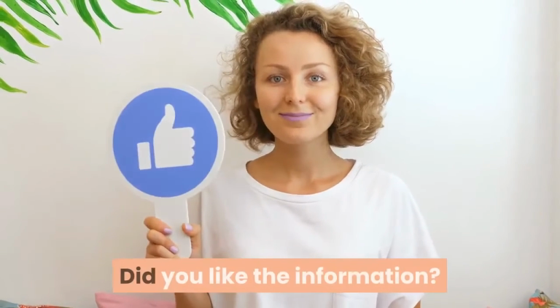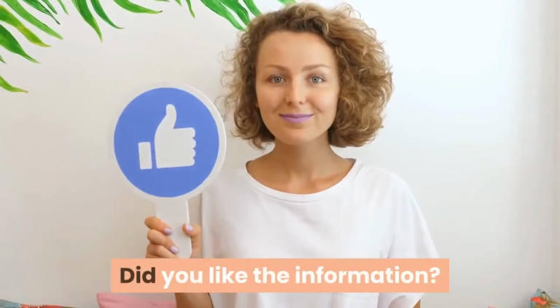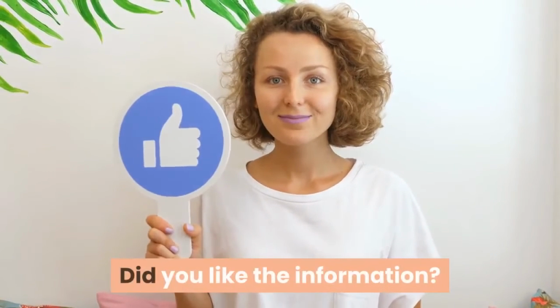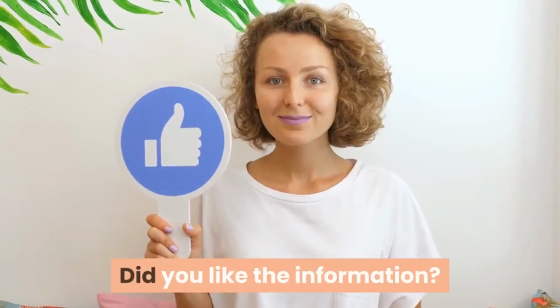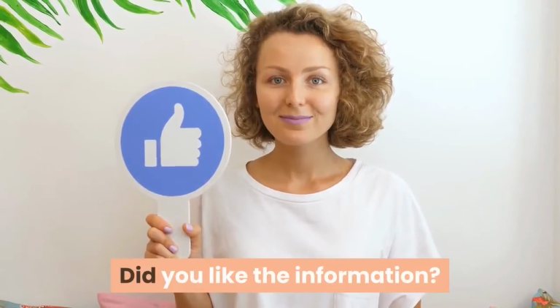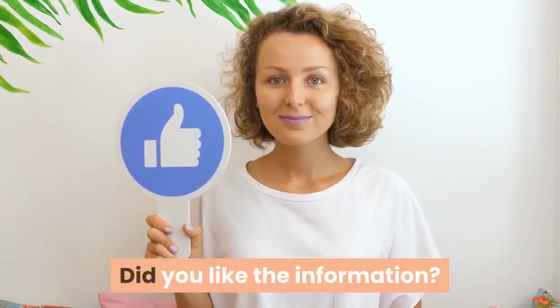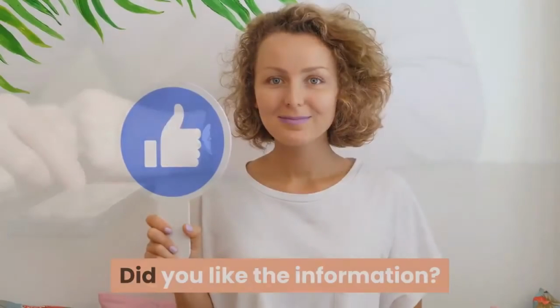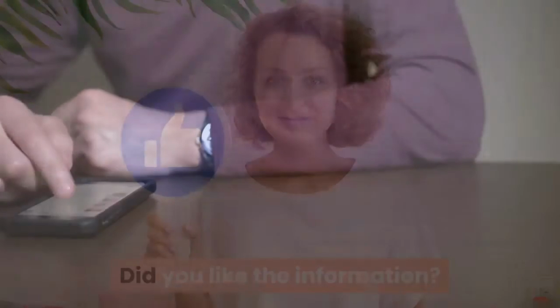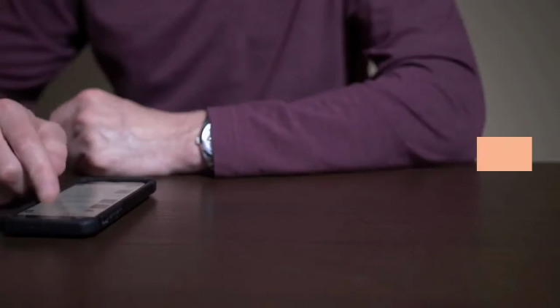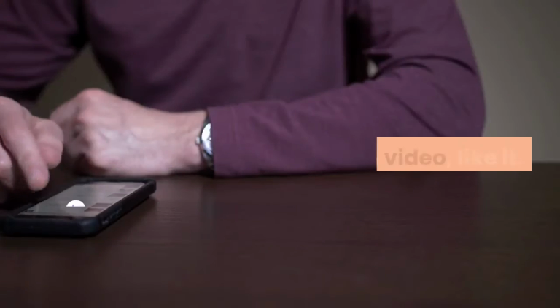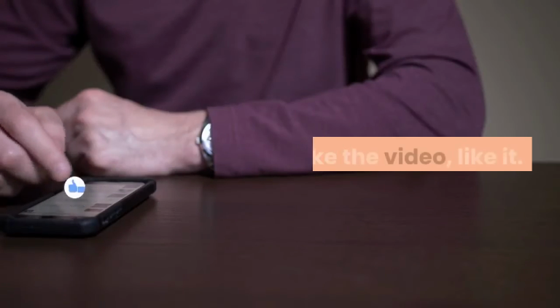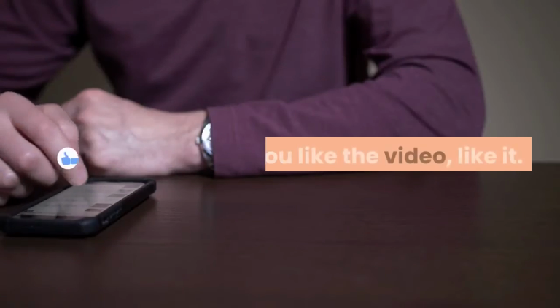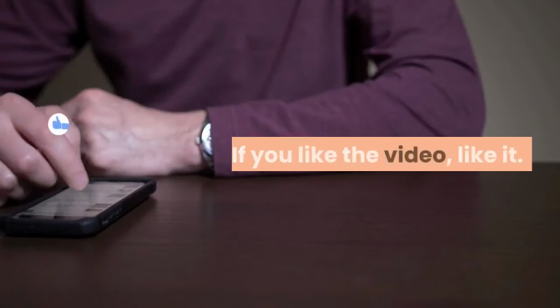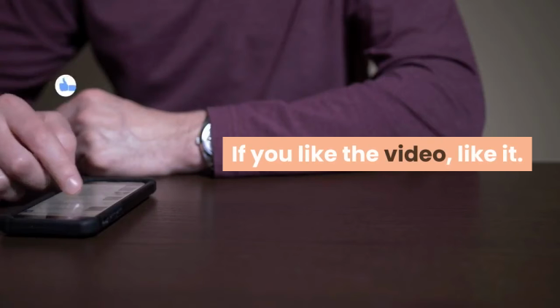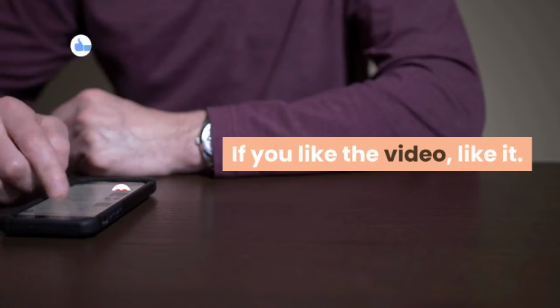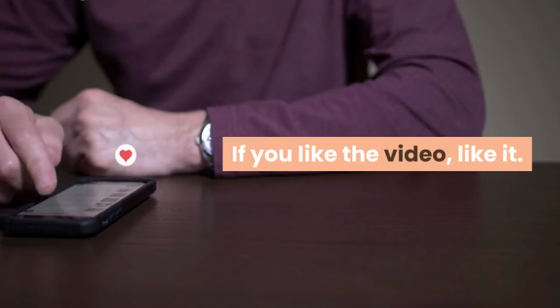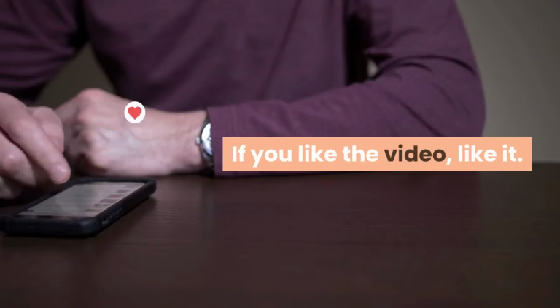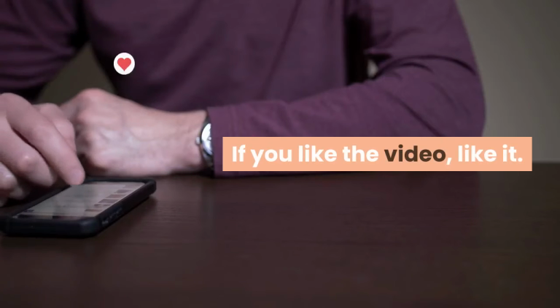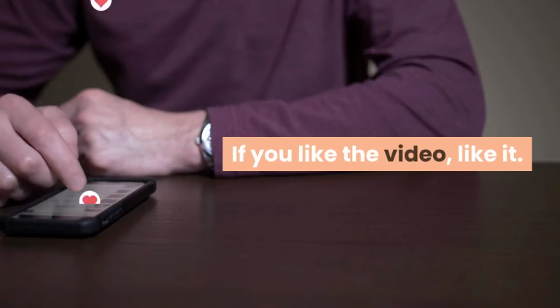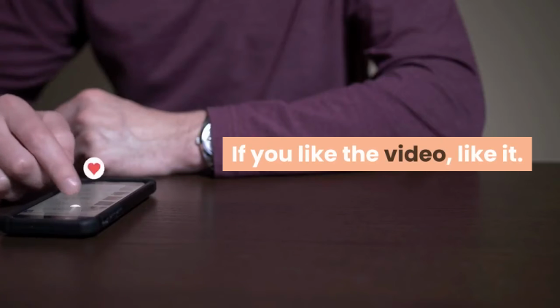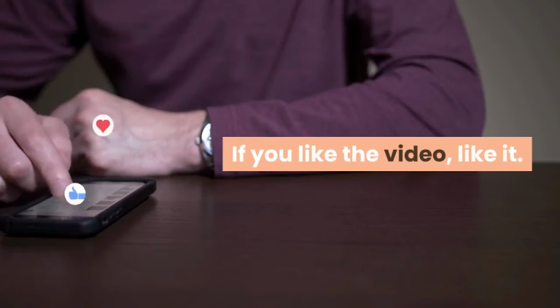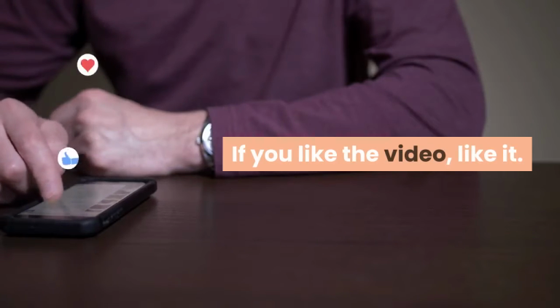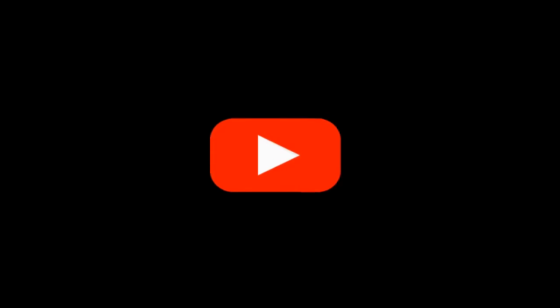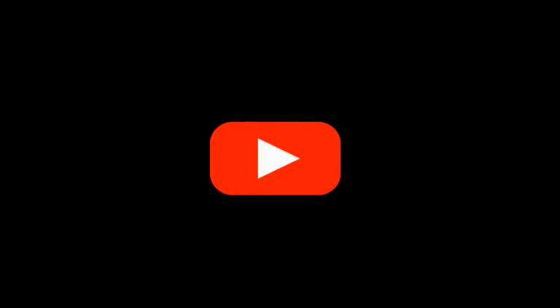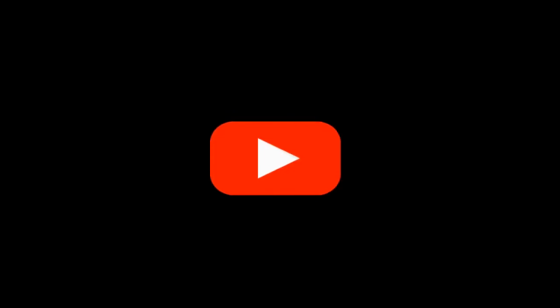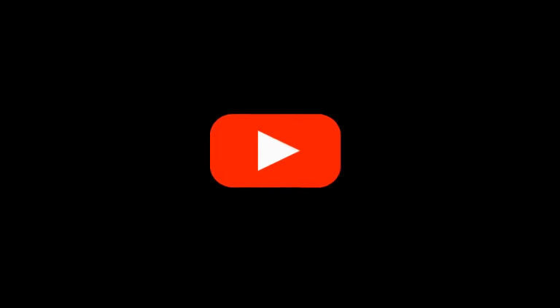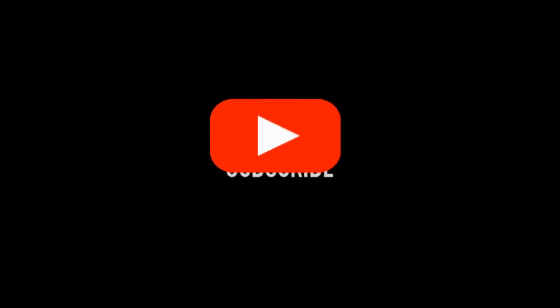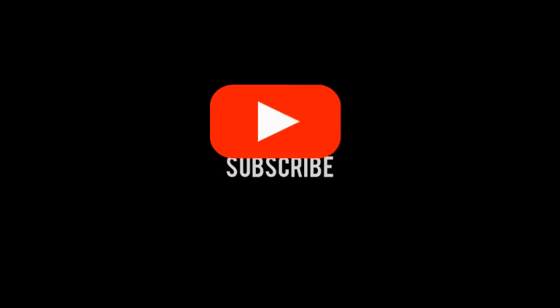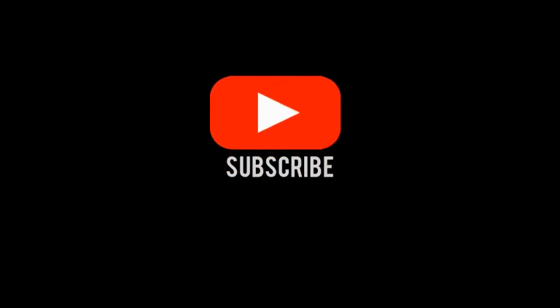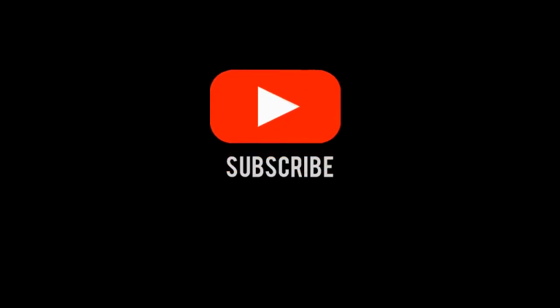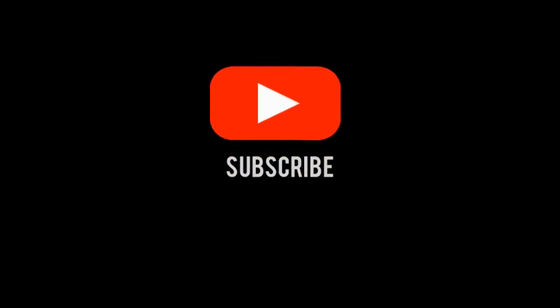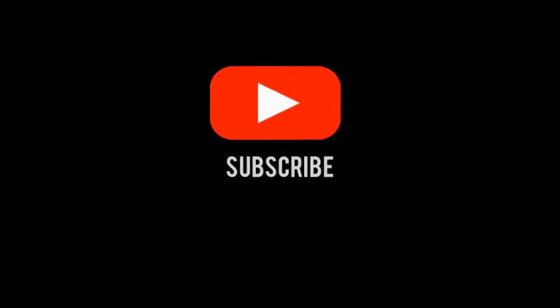Did you like the information? If you liked the video, like it, subscribe to the channel, and share it with your friends.